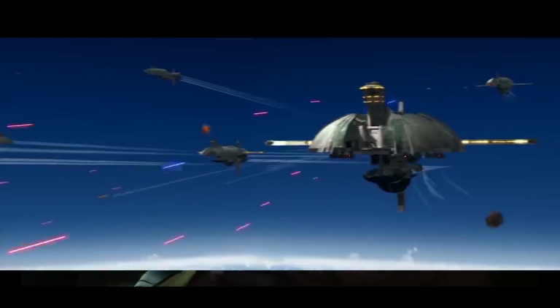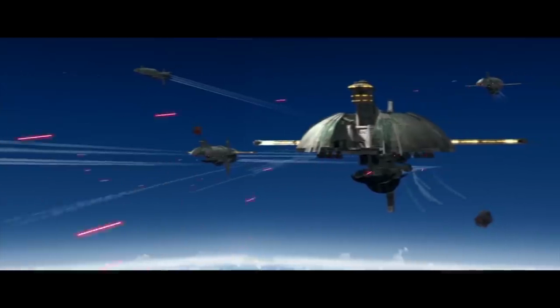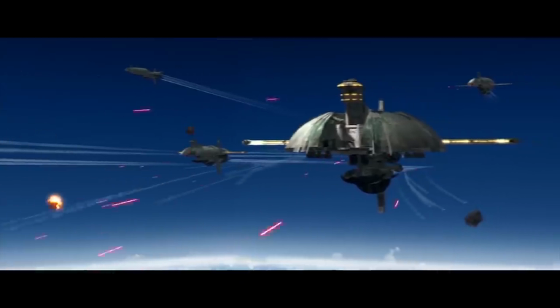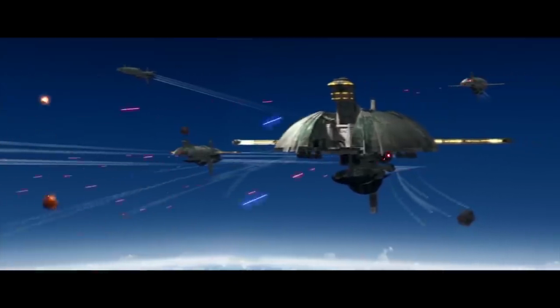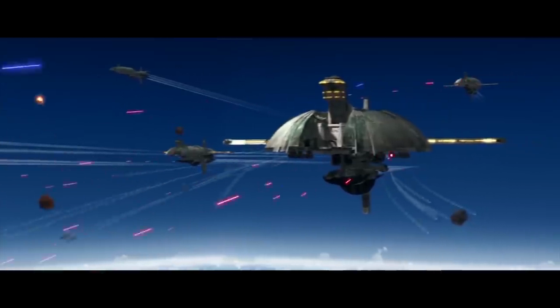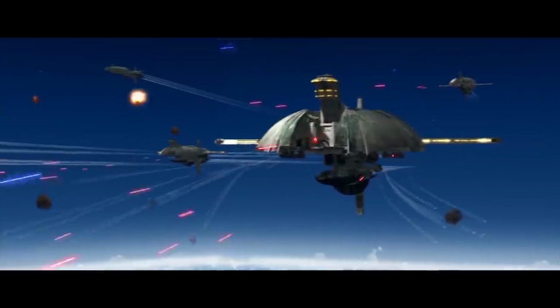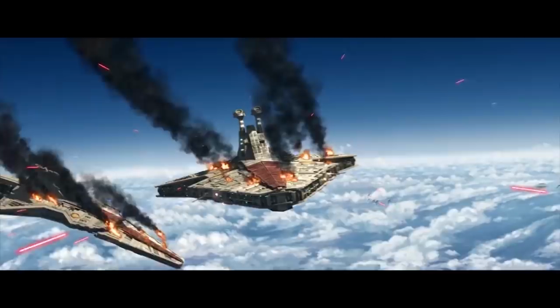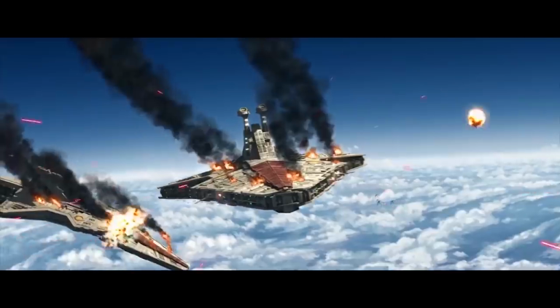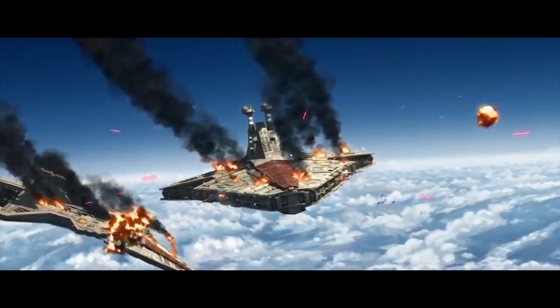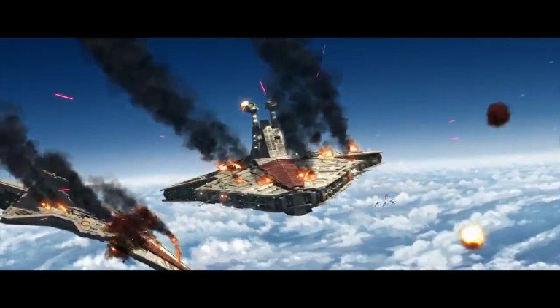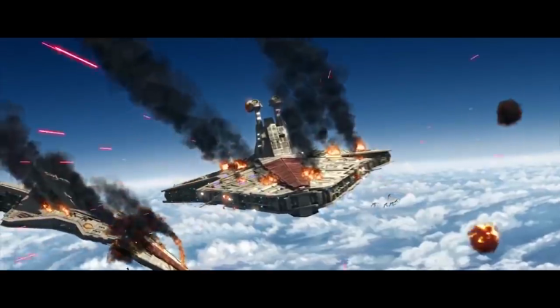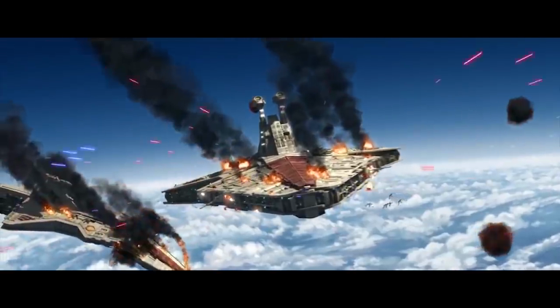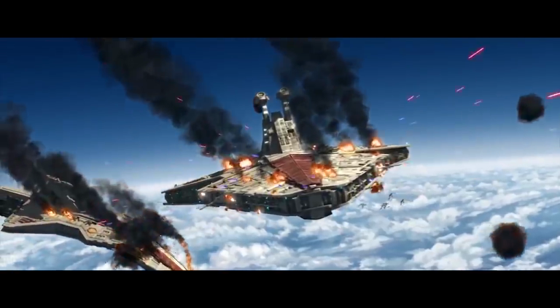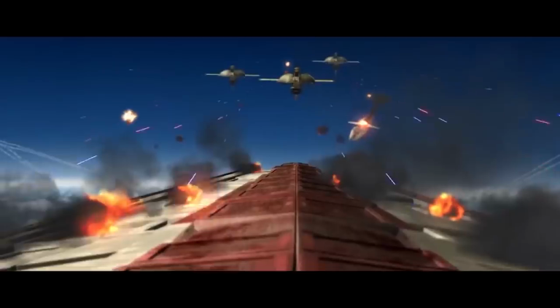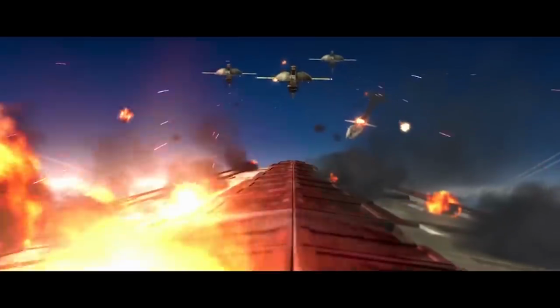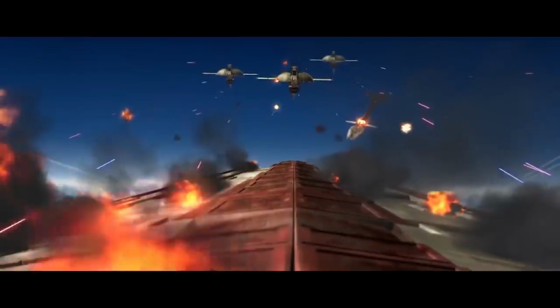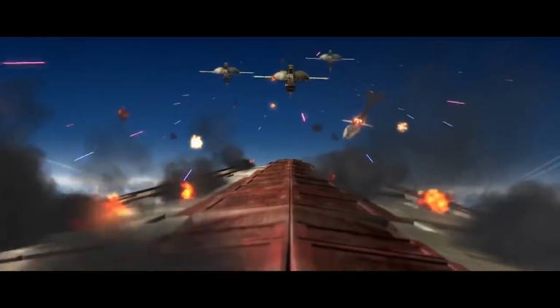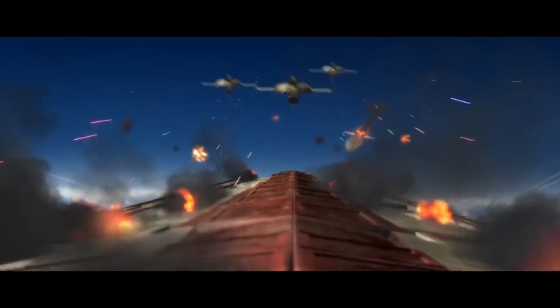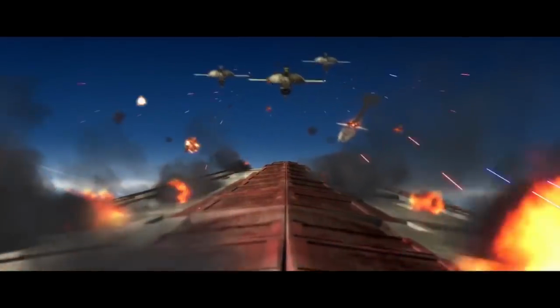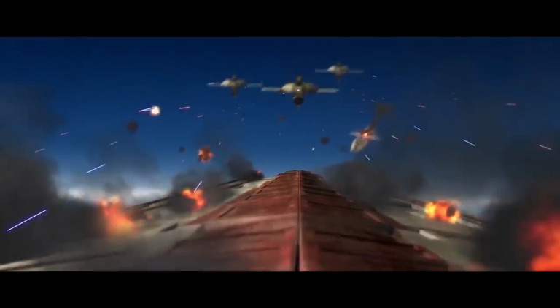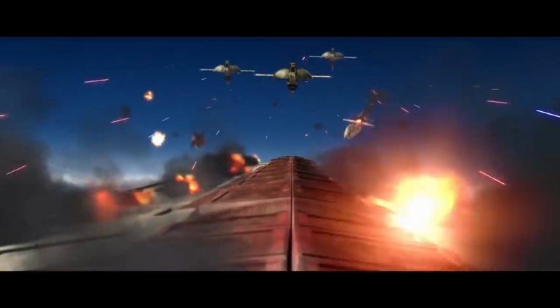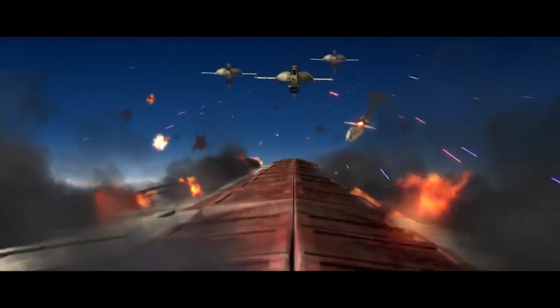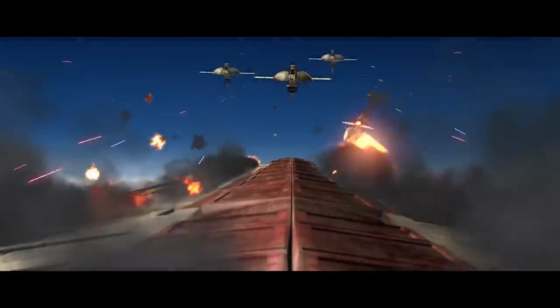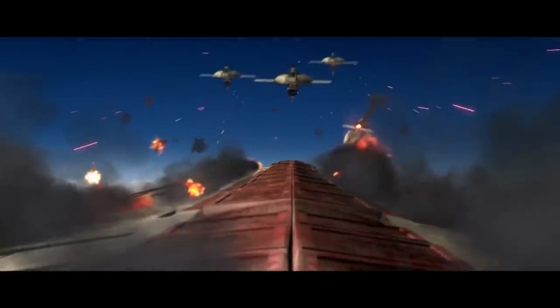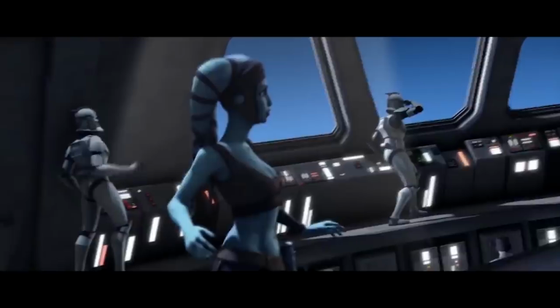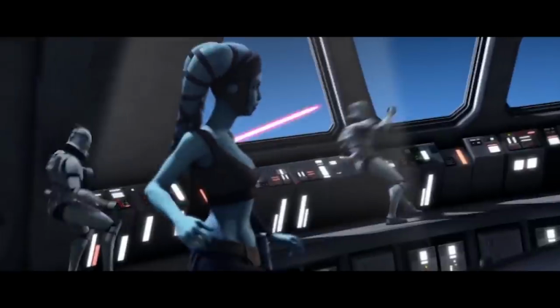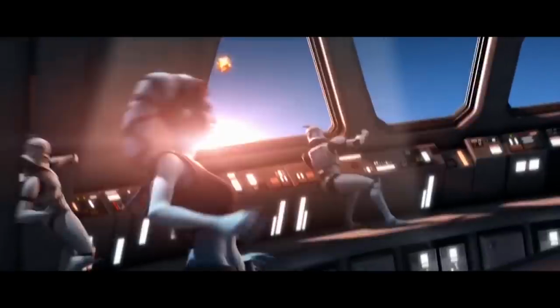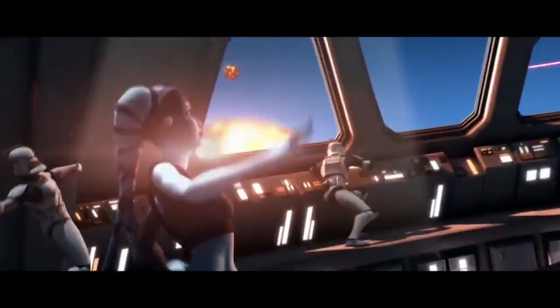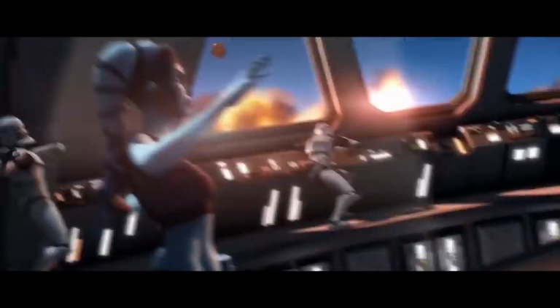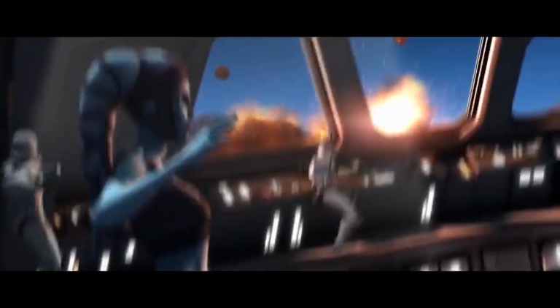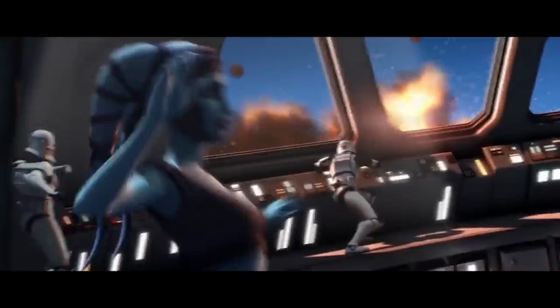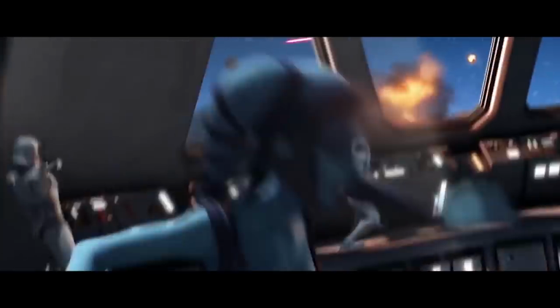The Separatist Navy was first and foremost an offensive military with an immense amount of destructive power.